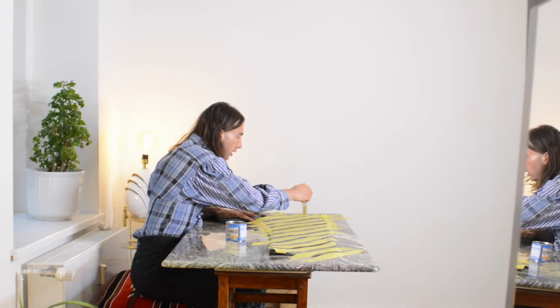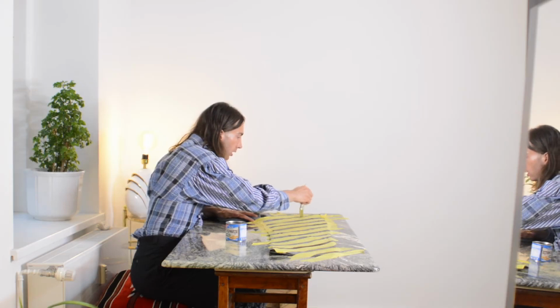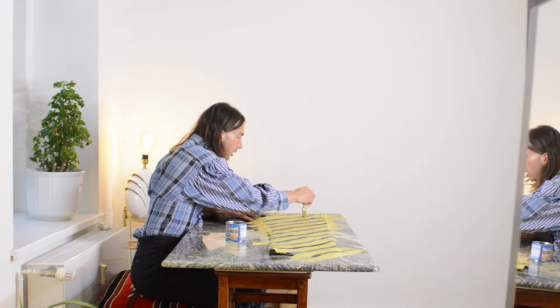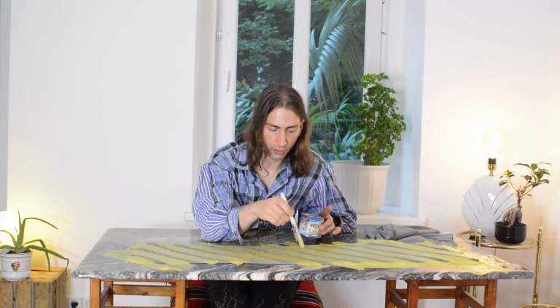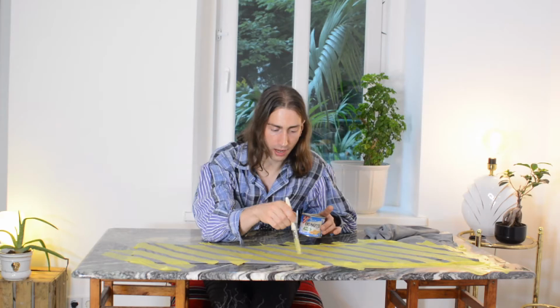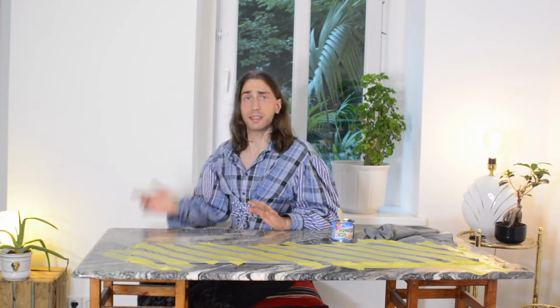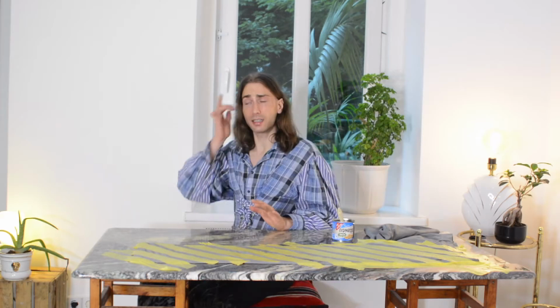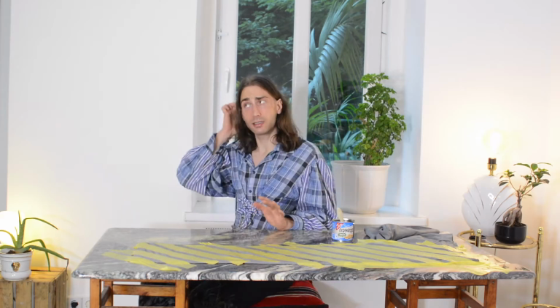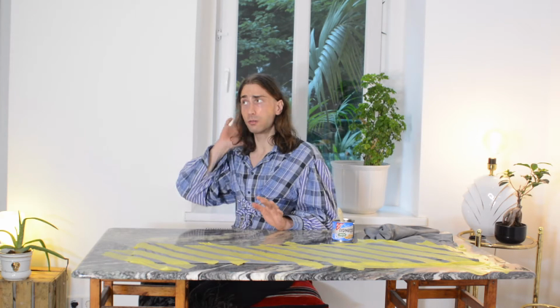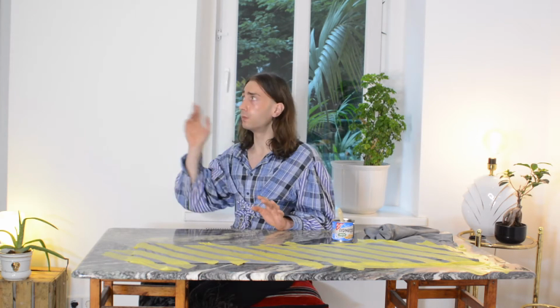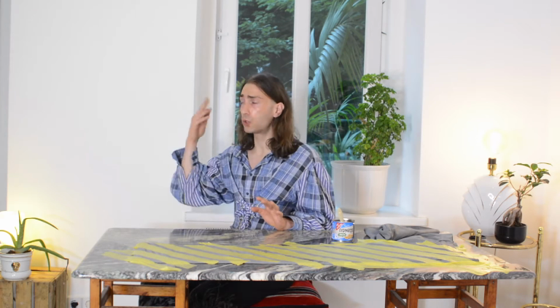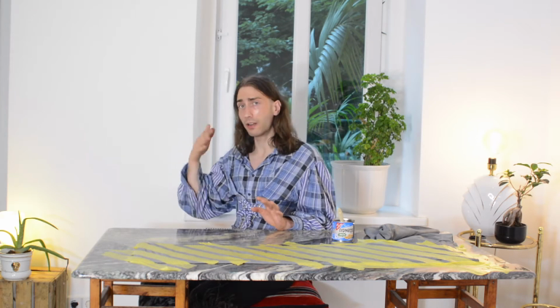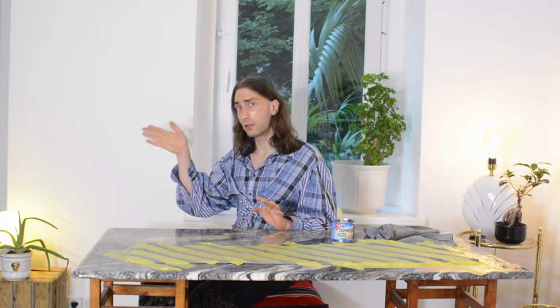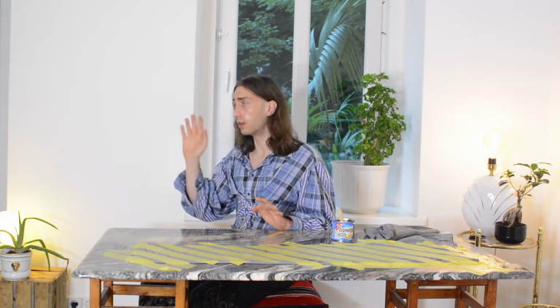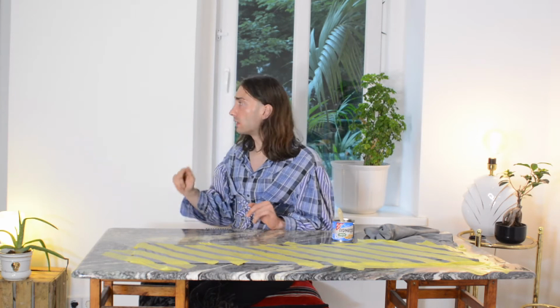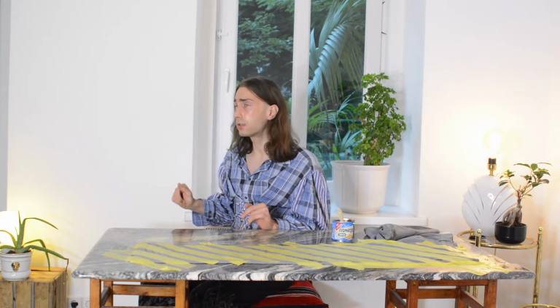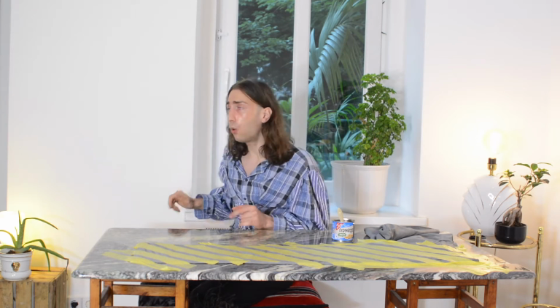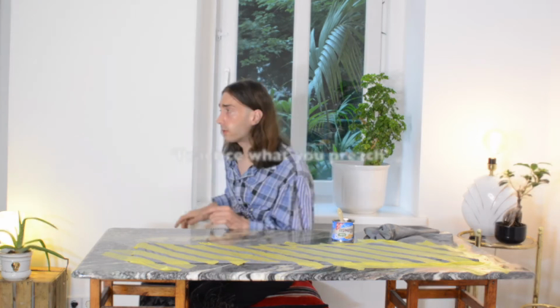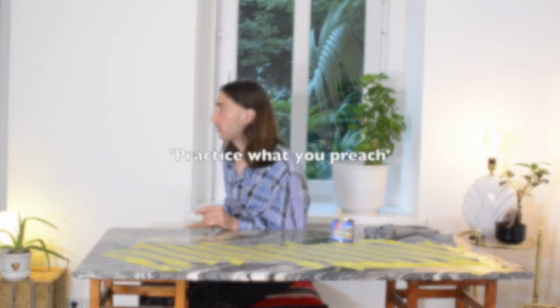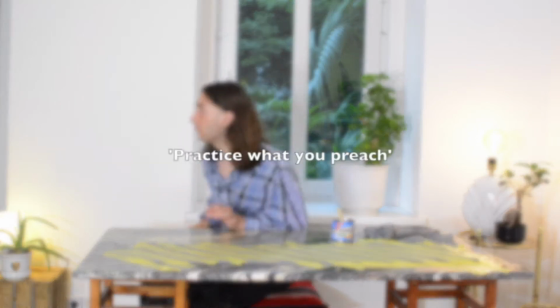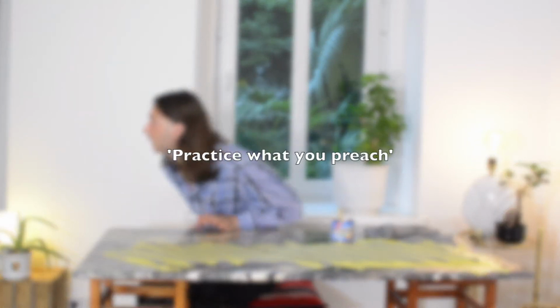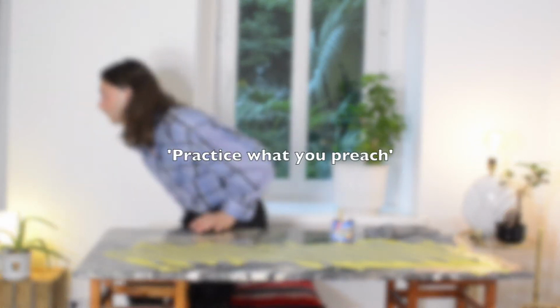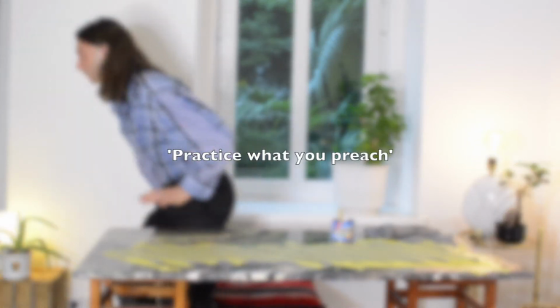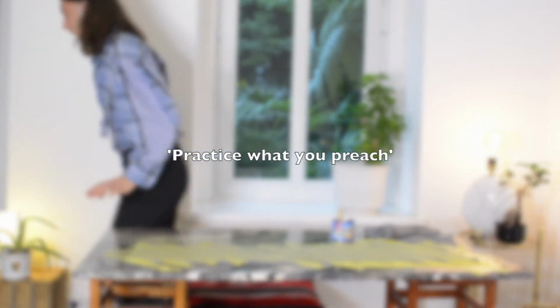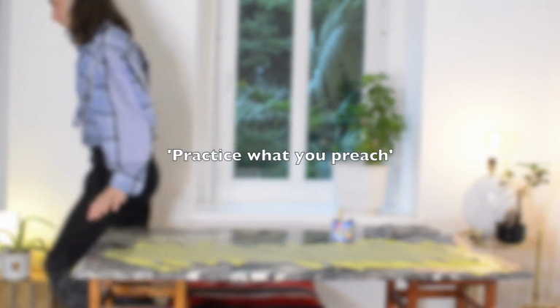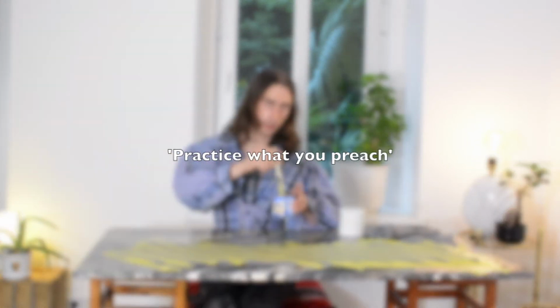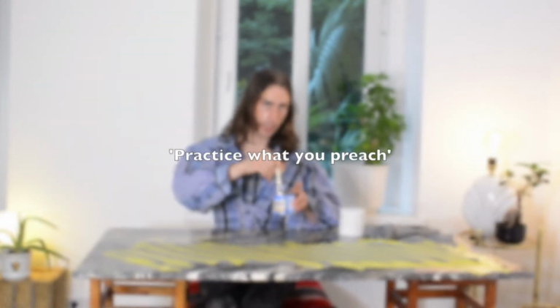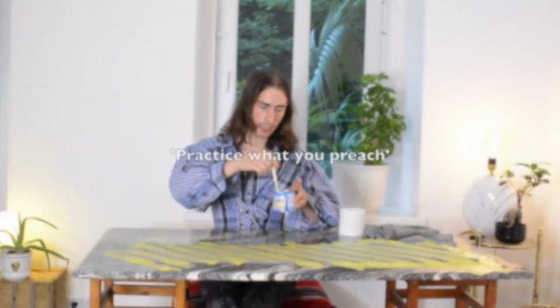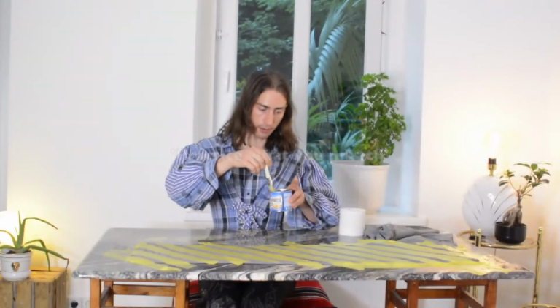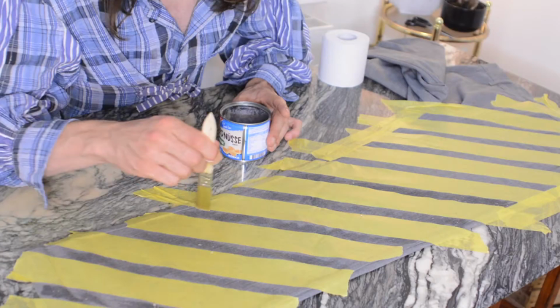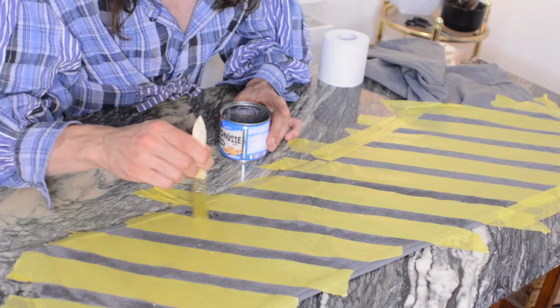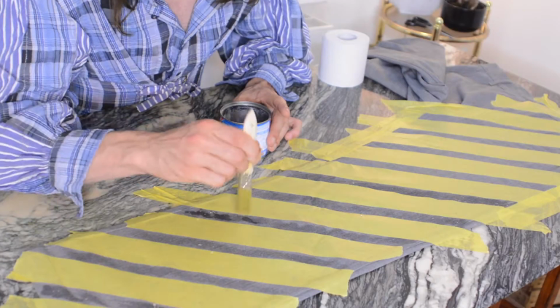You should have the windows open when you do this. Making my brush quite dry to avoid over-soaking the fabric.